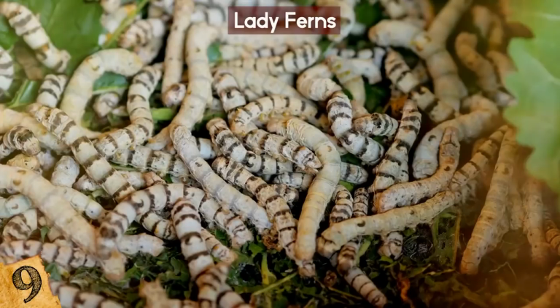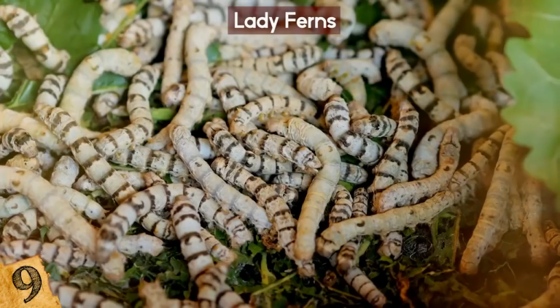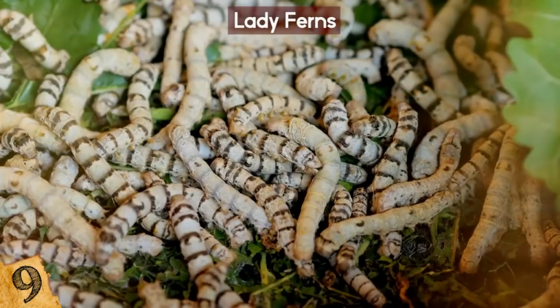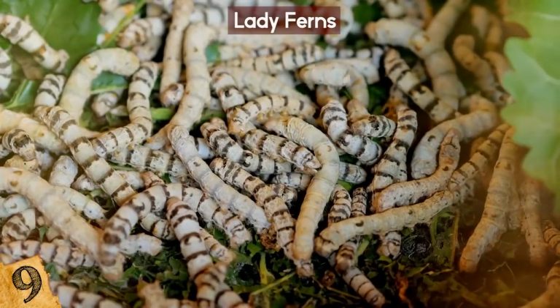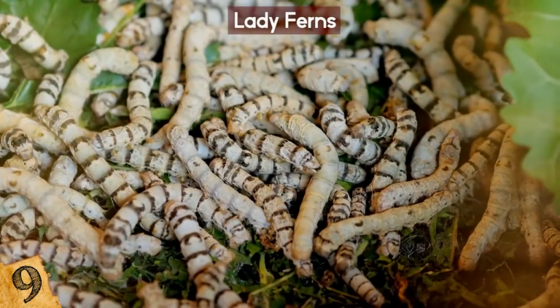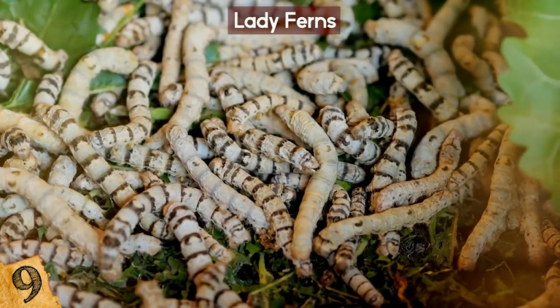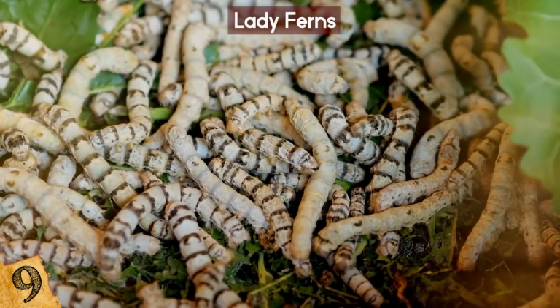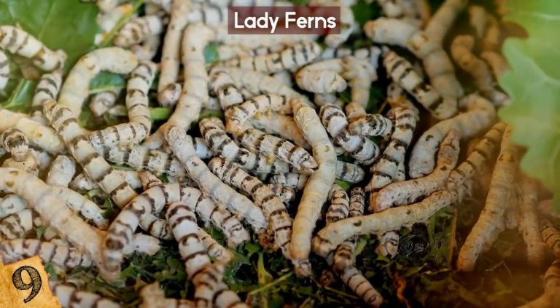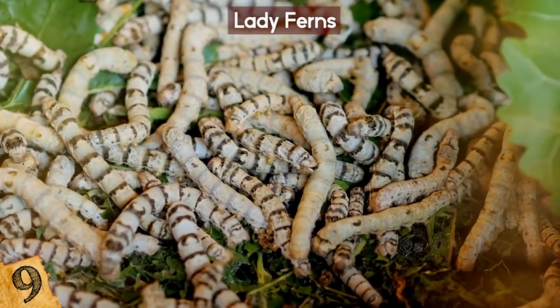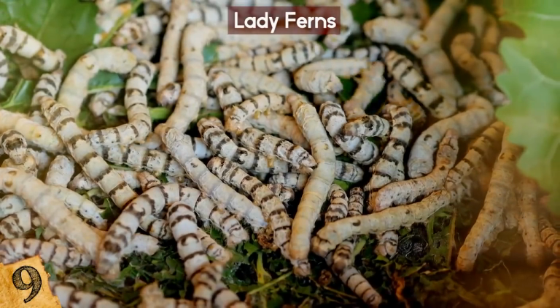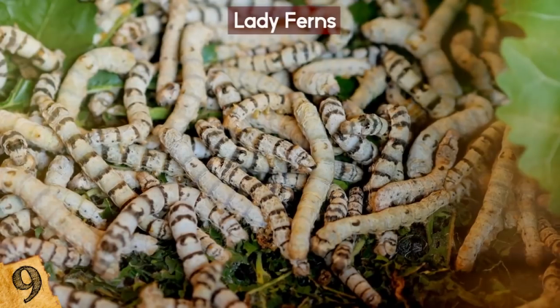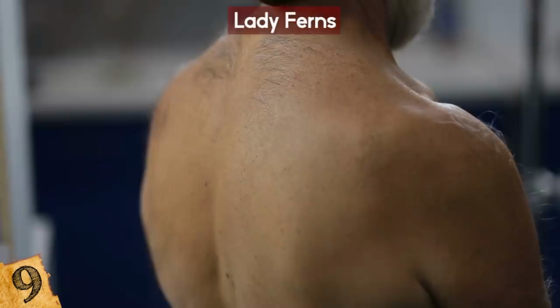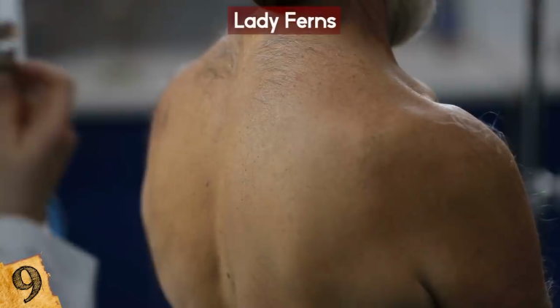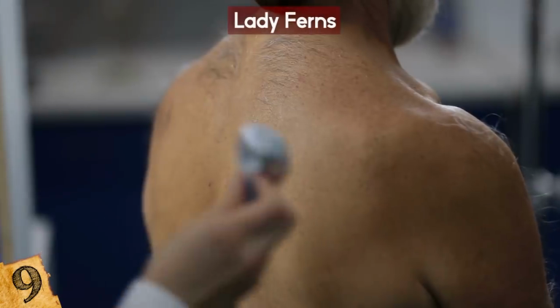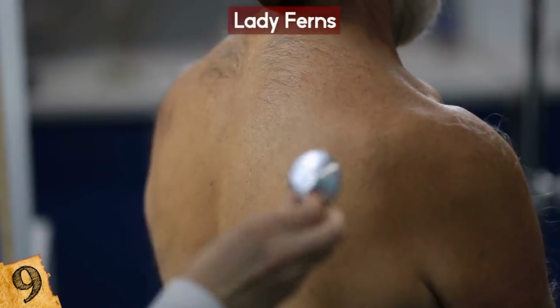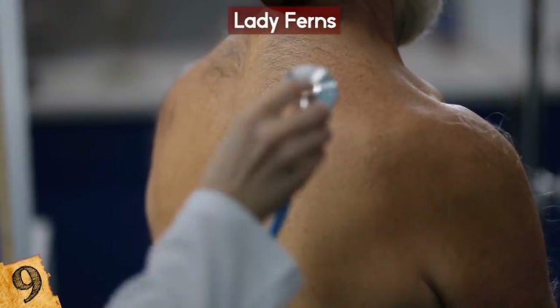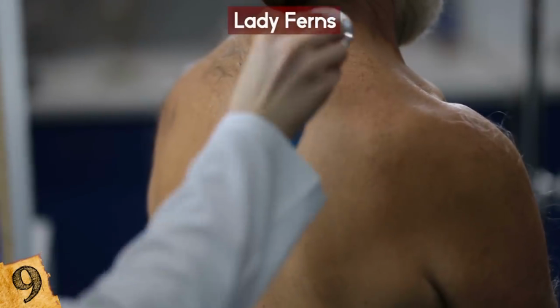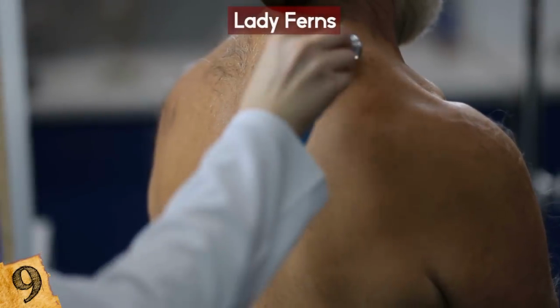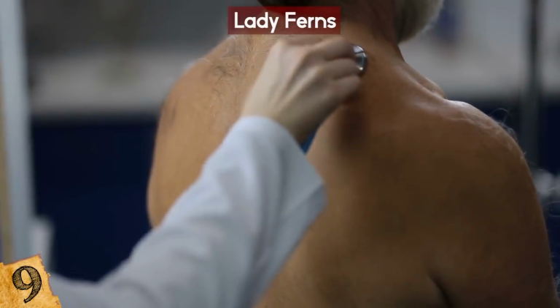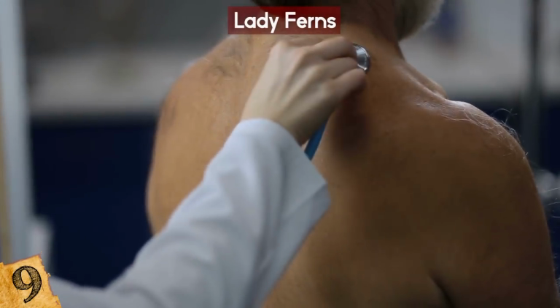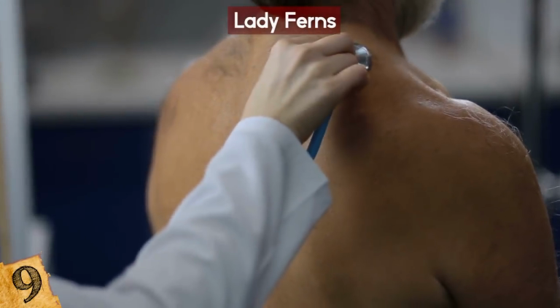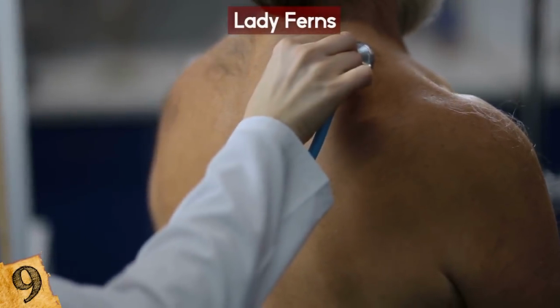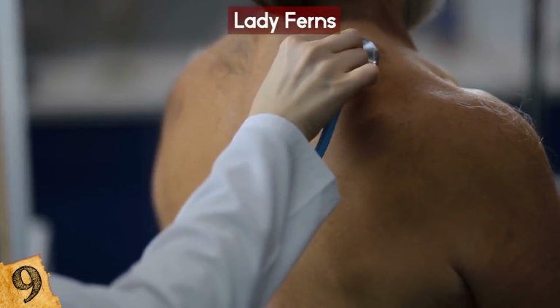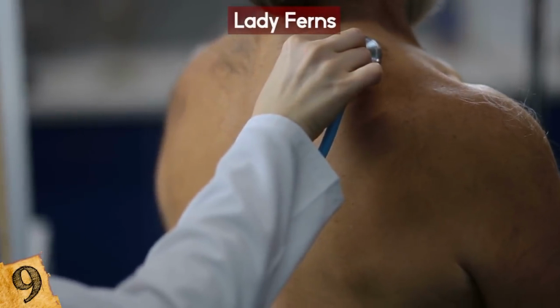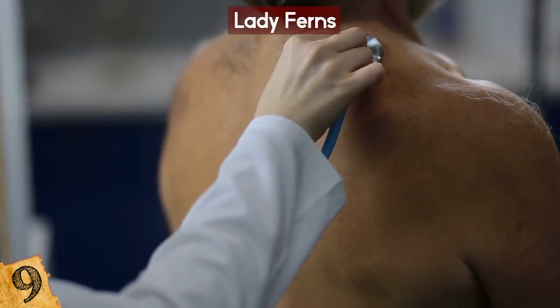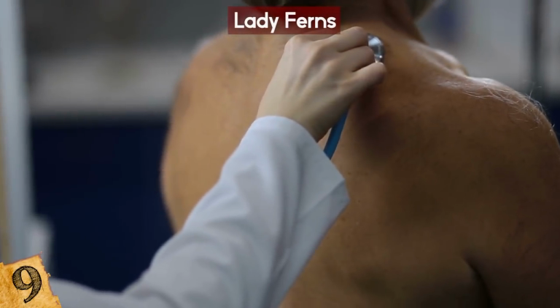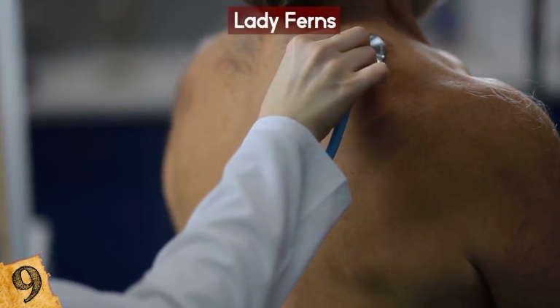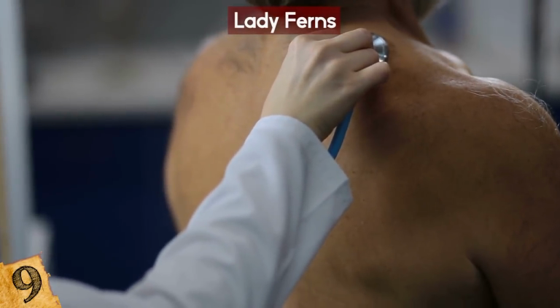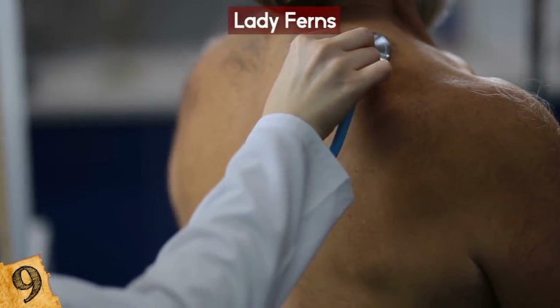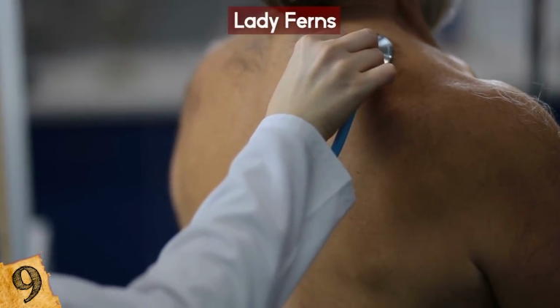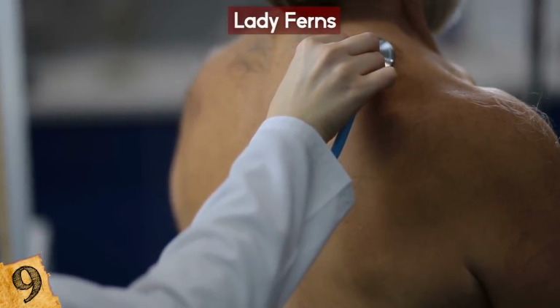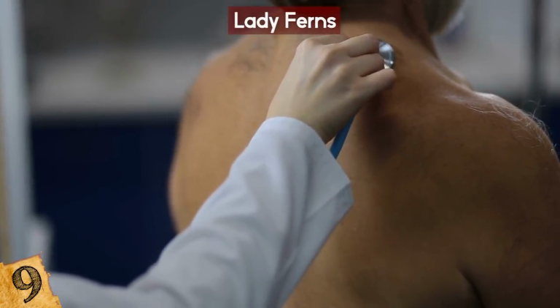Lady ferns can also be used to prevent against worms, balance the digestive system, and fight against asthma, pneumonia, and bronchitis.